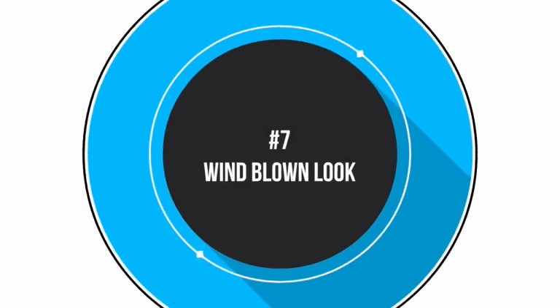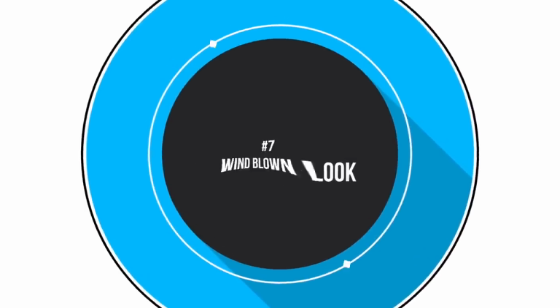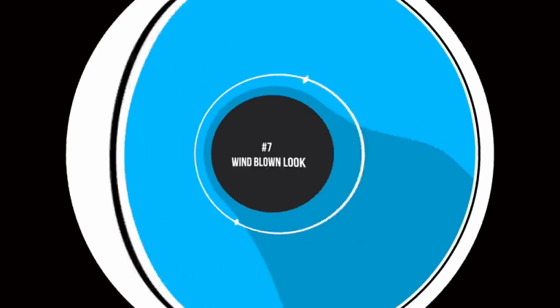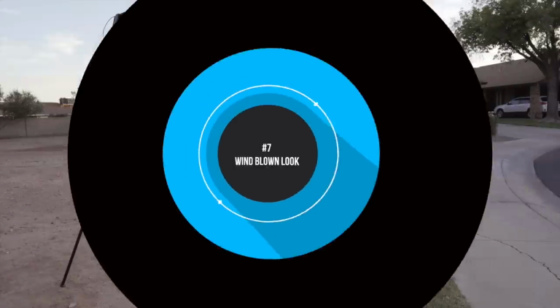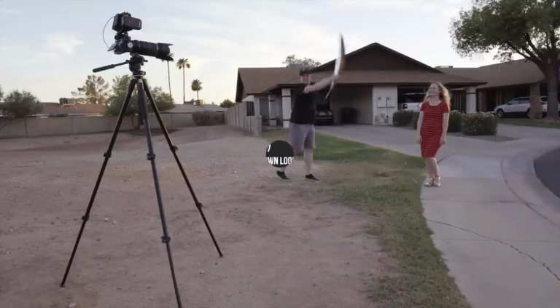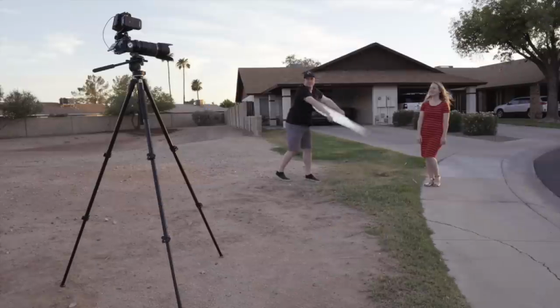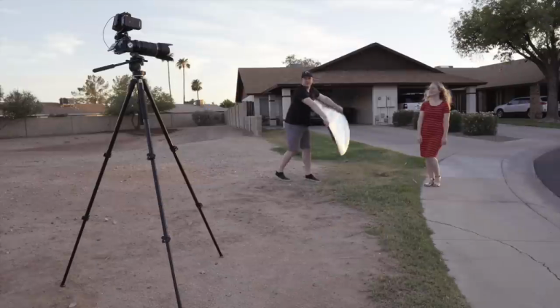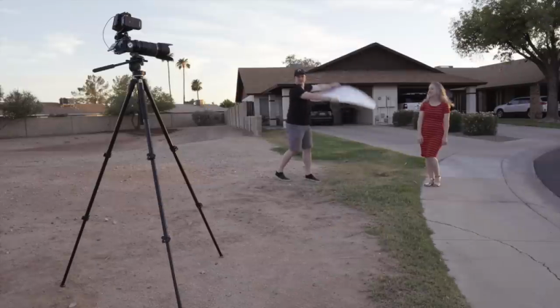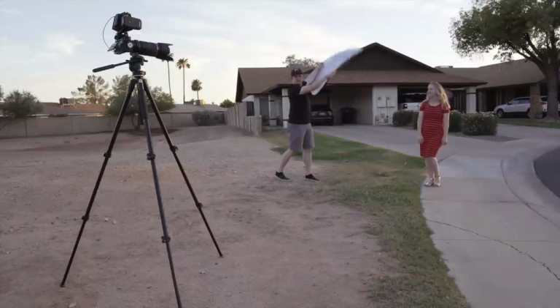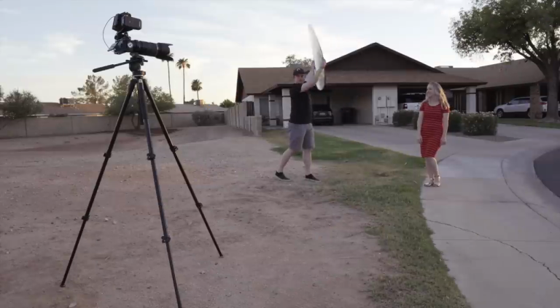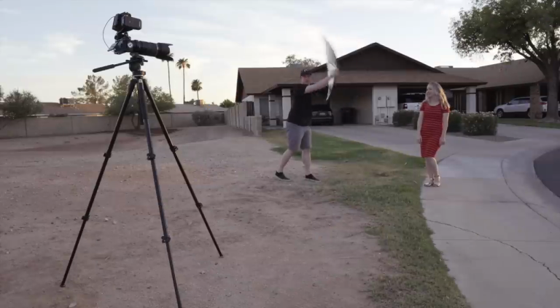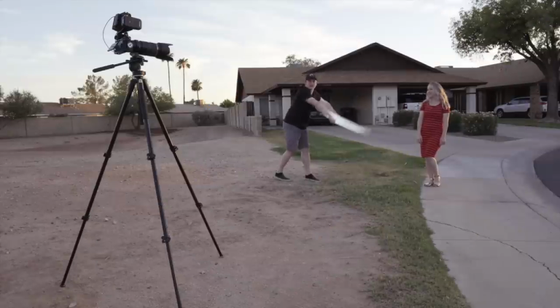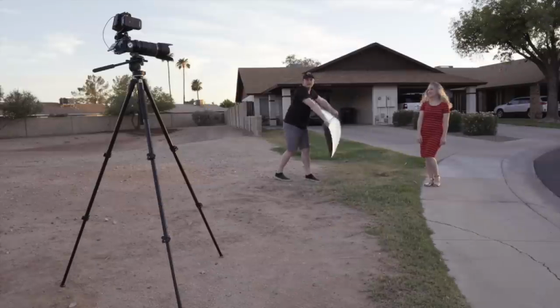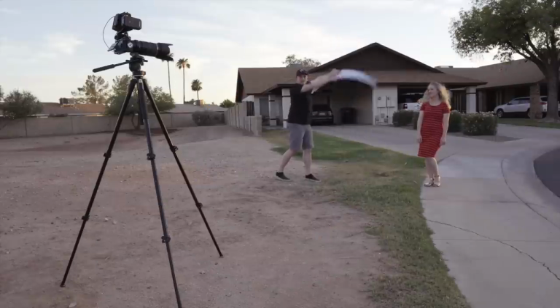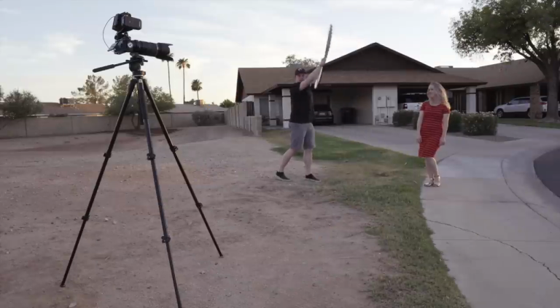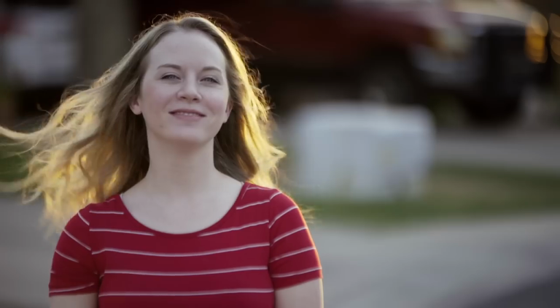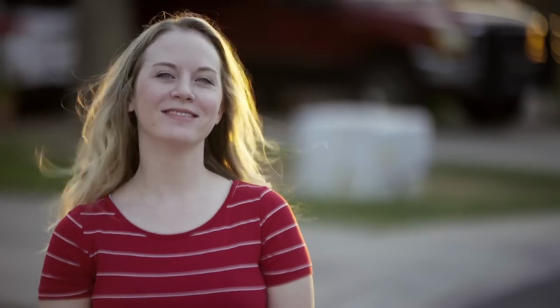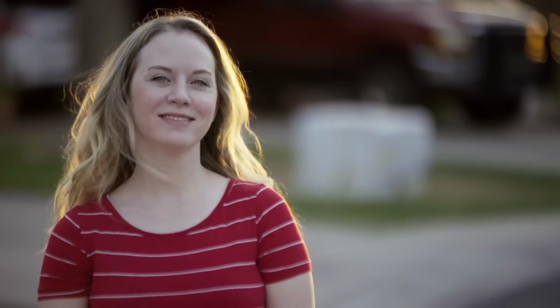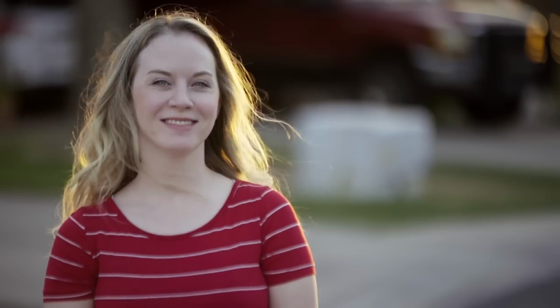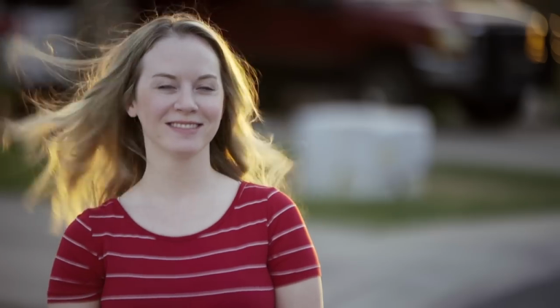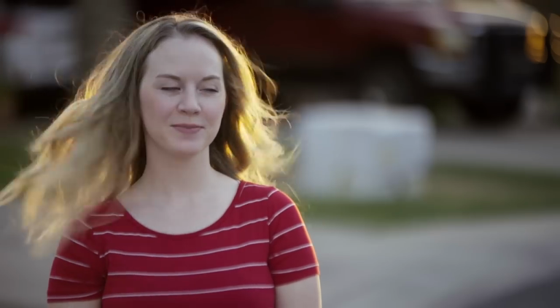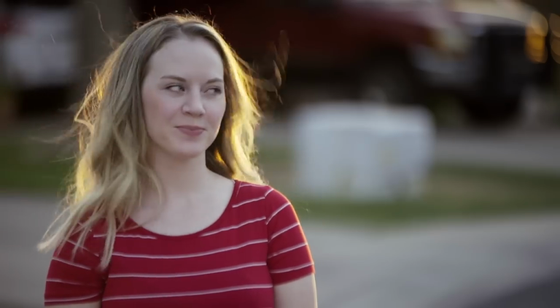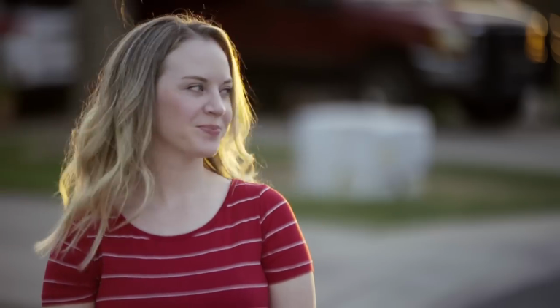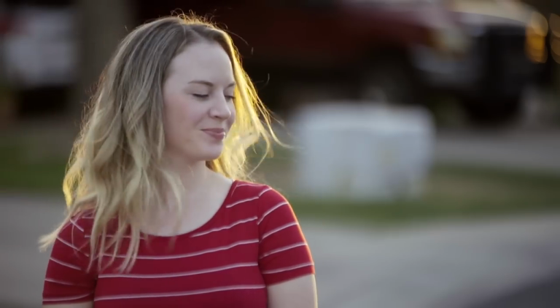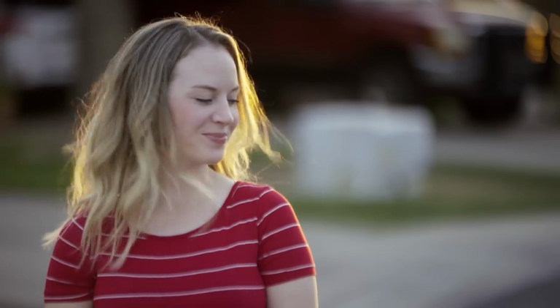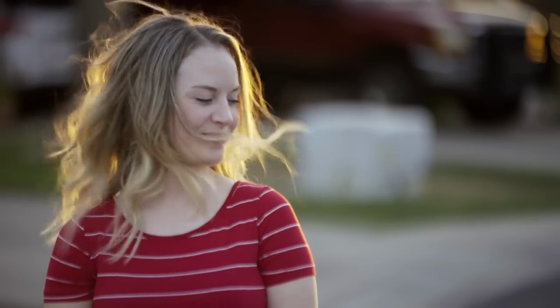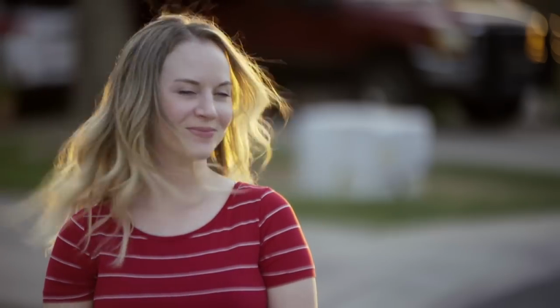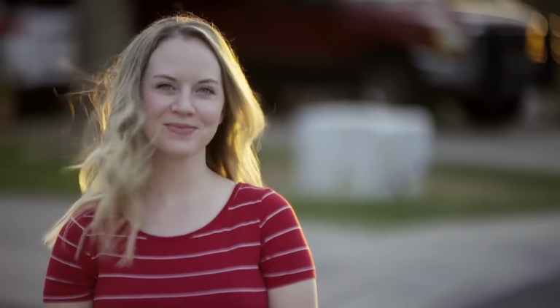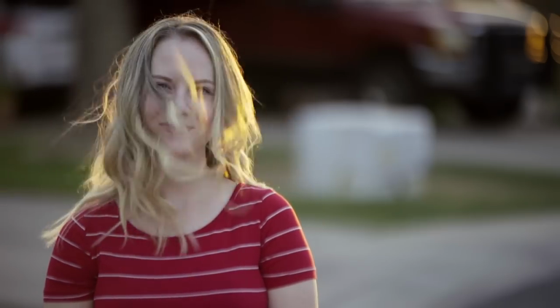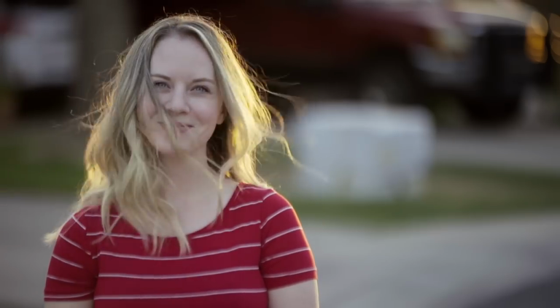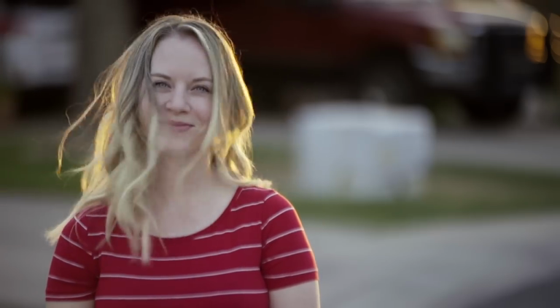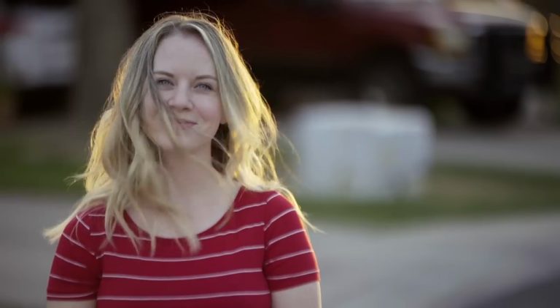If you're going for a really windblown look, you can use it to blast some gusts of air at your model. Just don't annoy her with it too much.